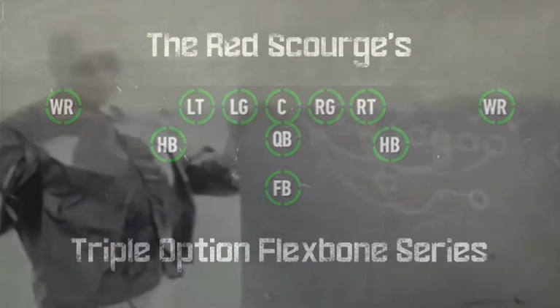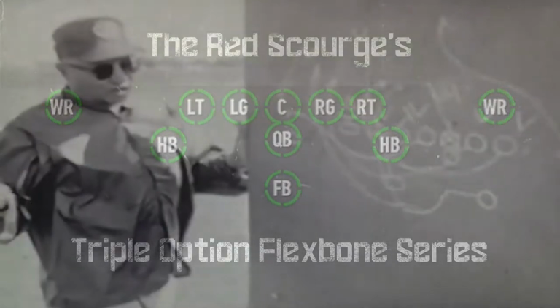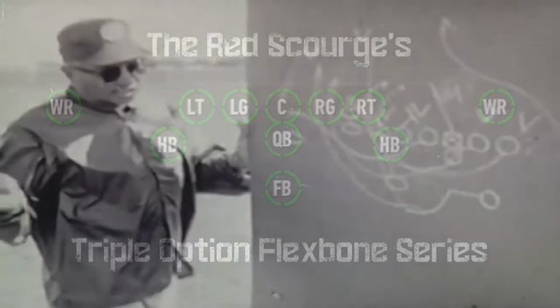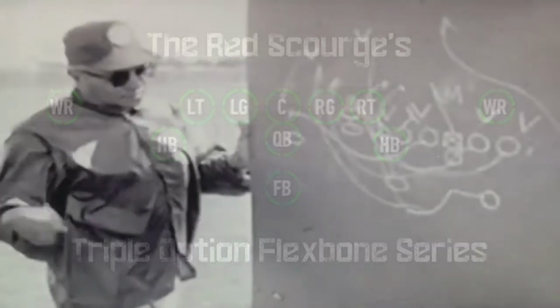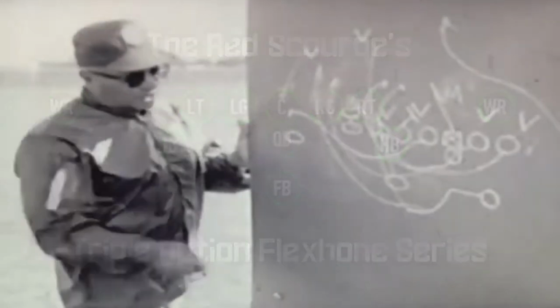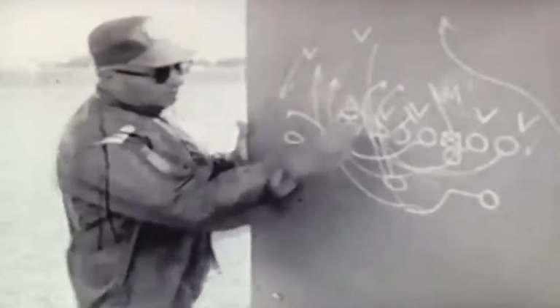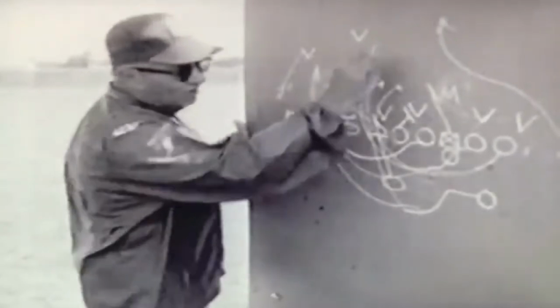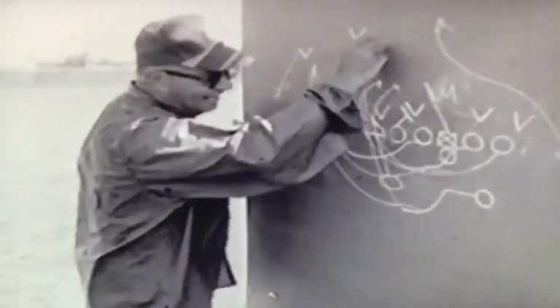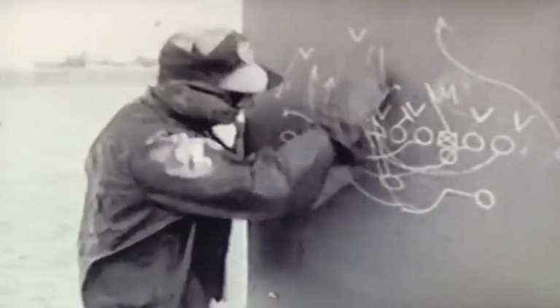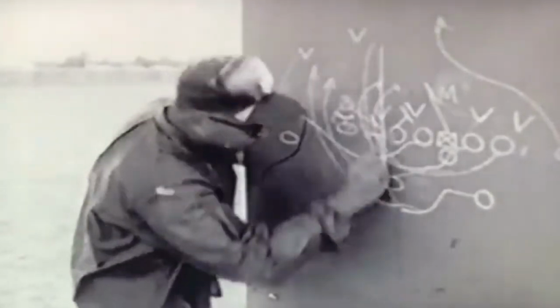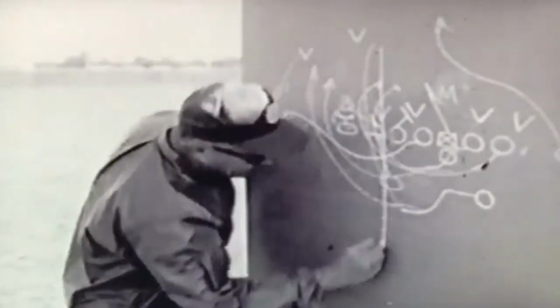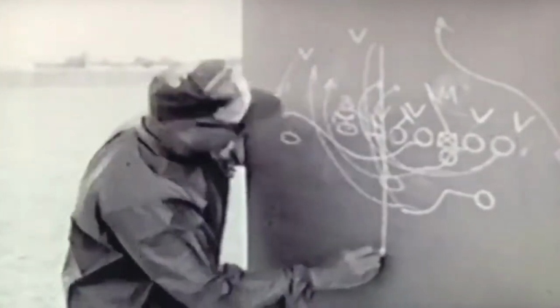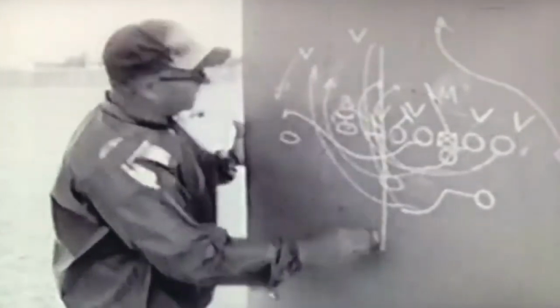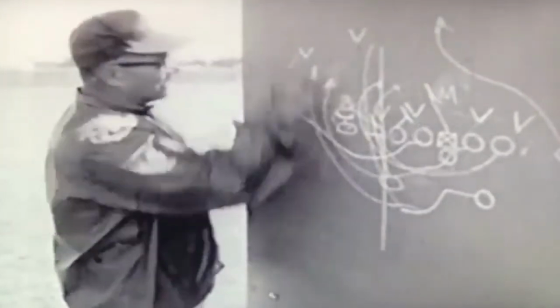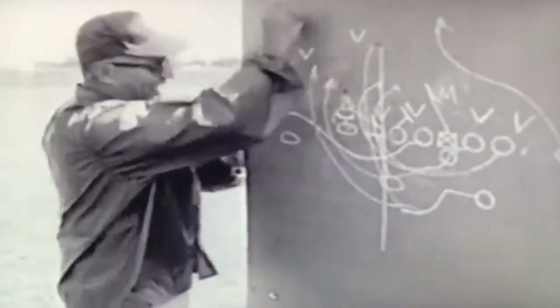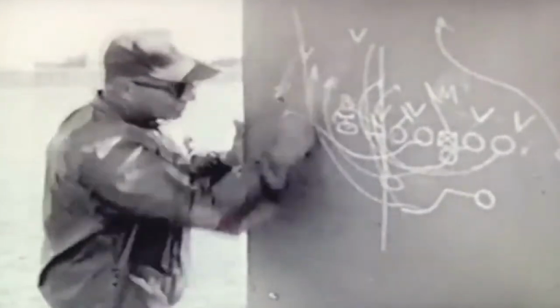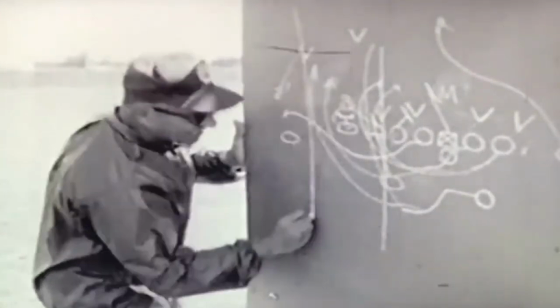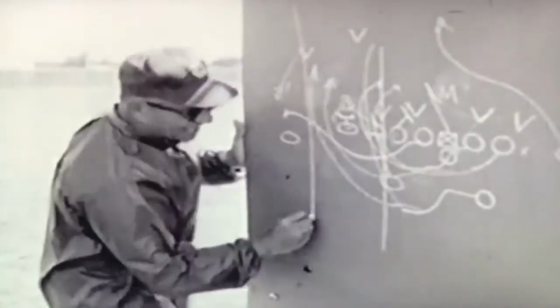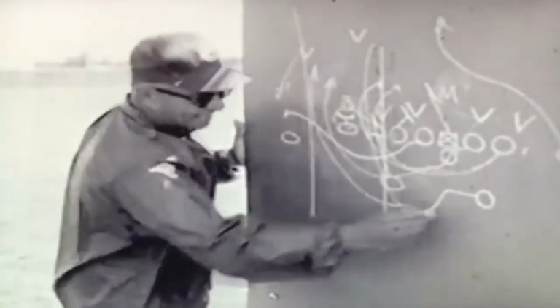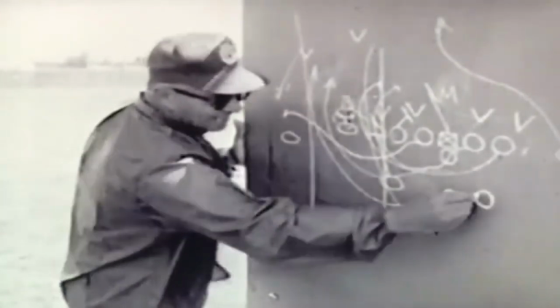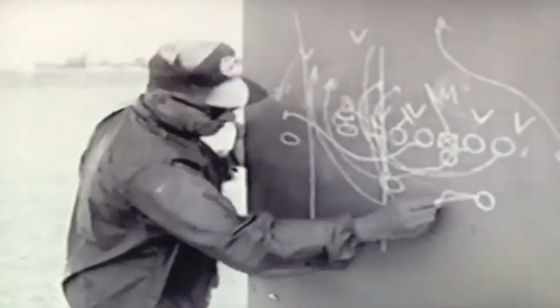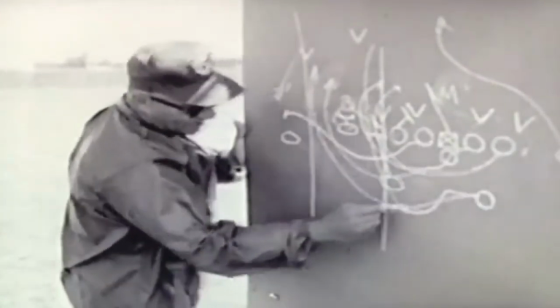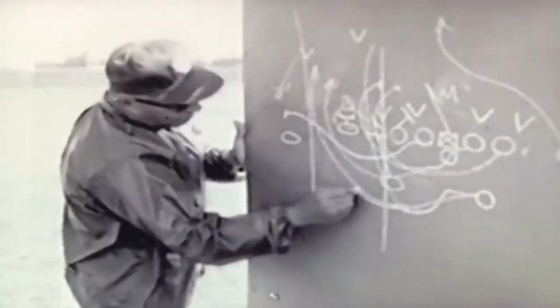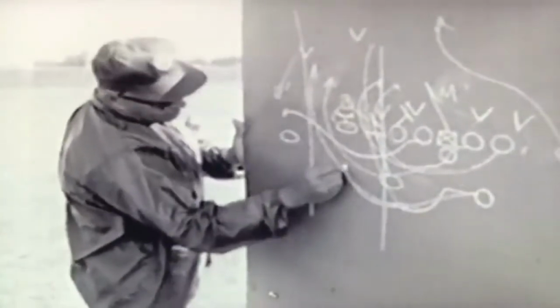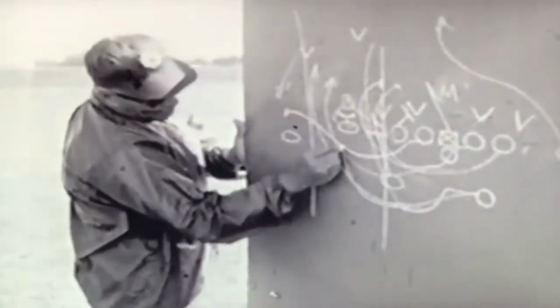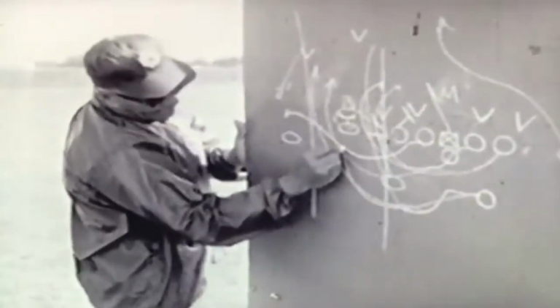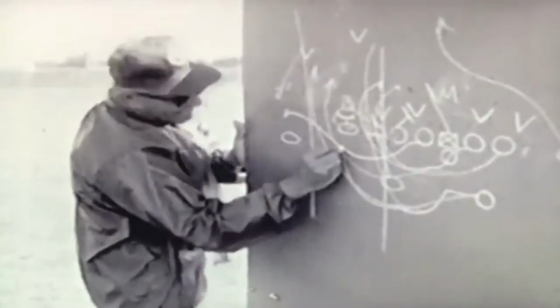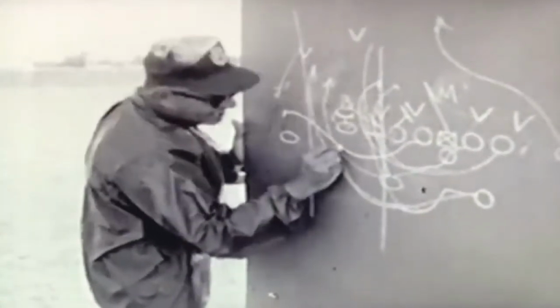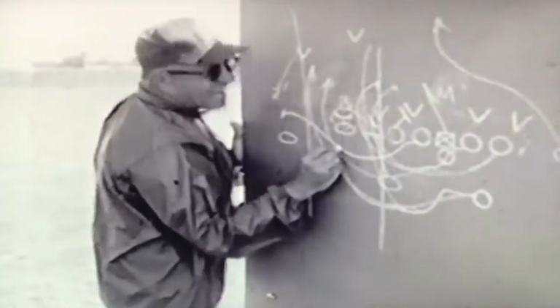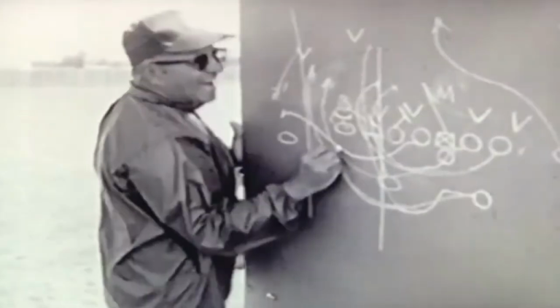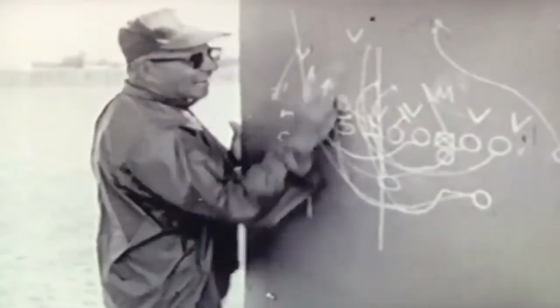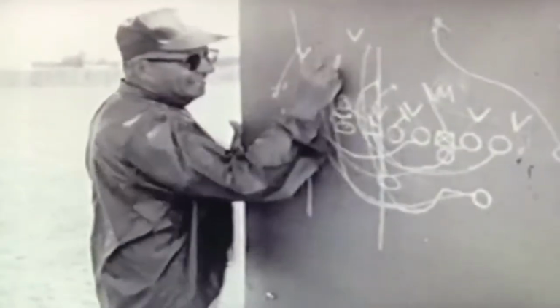If you look at this play, what we're trying to get is a seal here, and a seal here, and try to run this play in the alley.